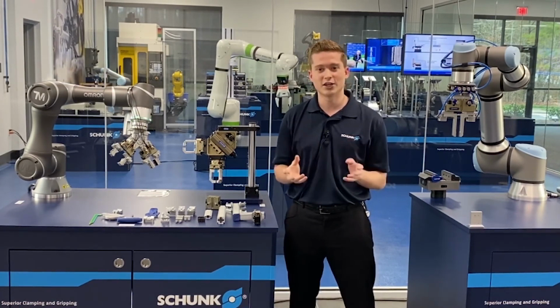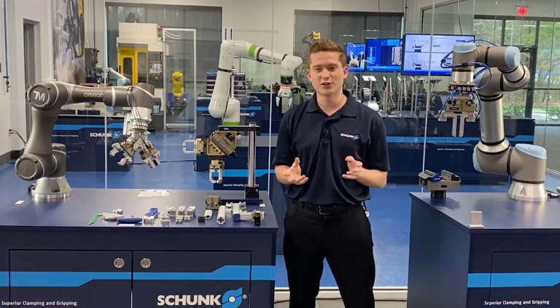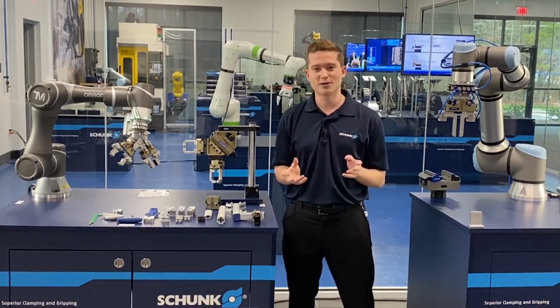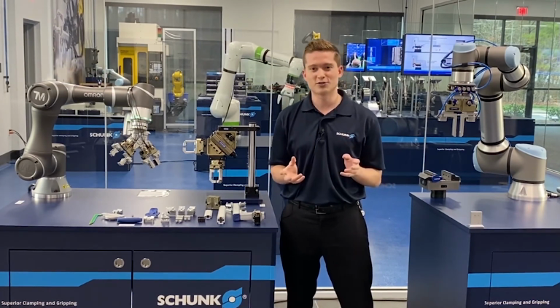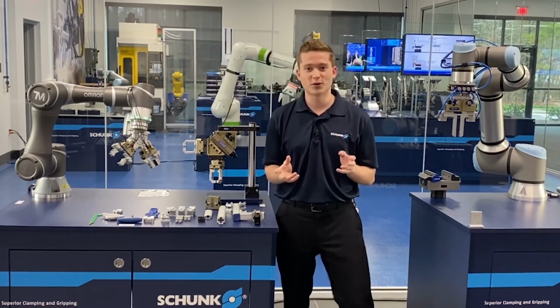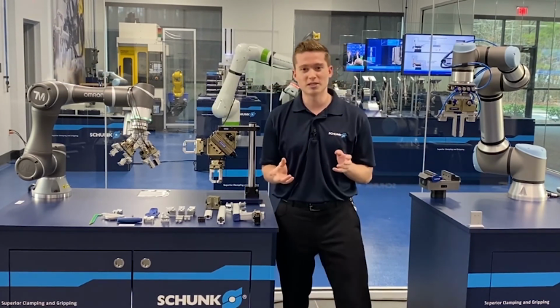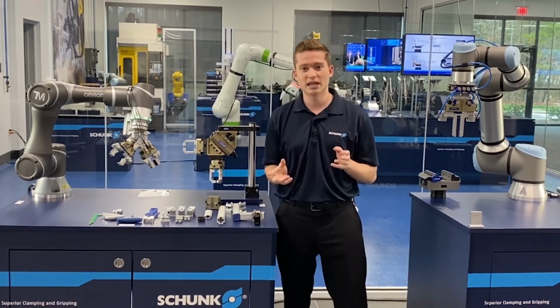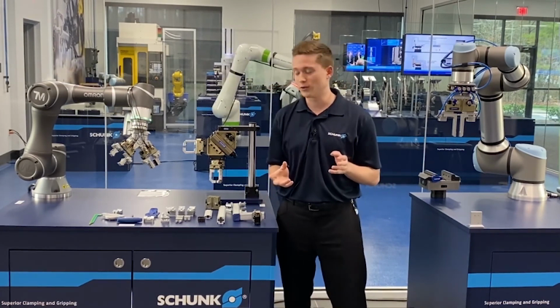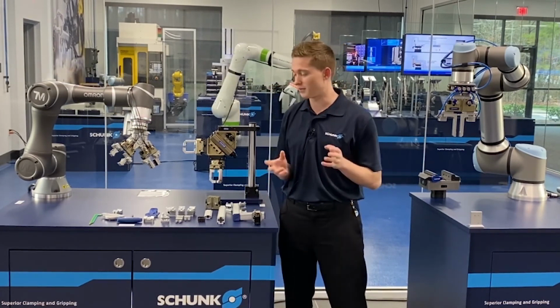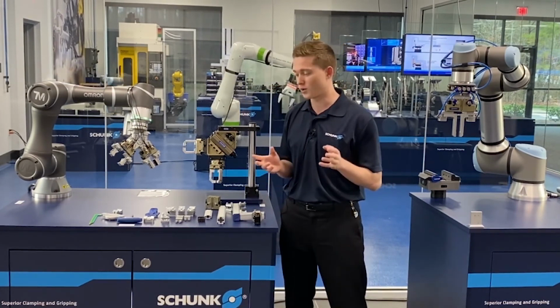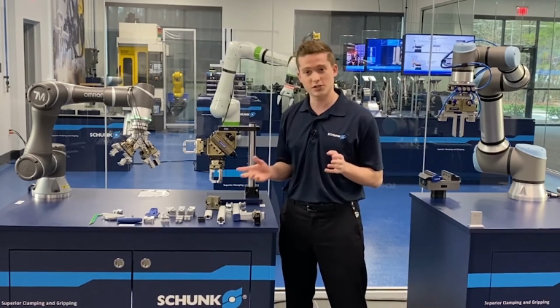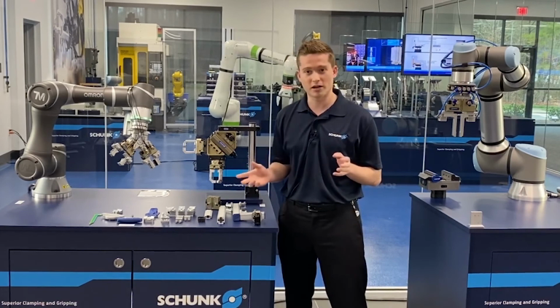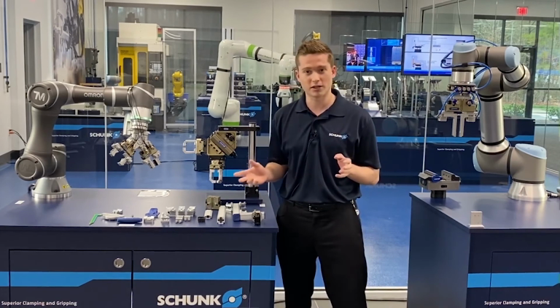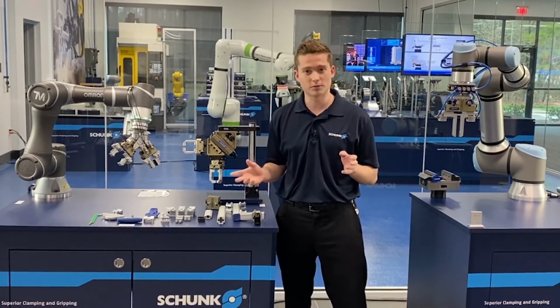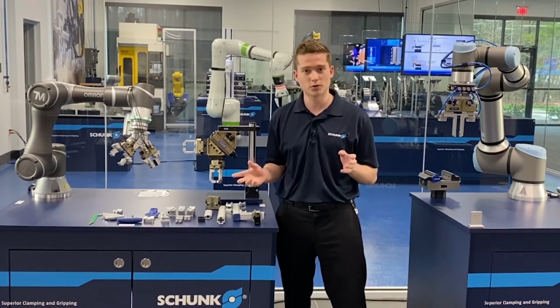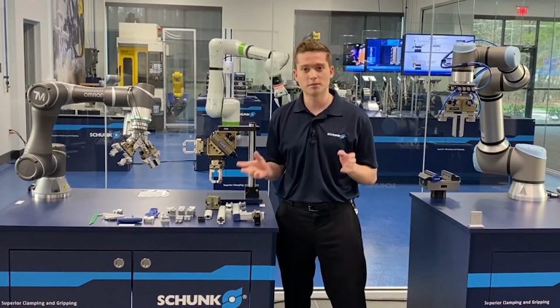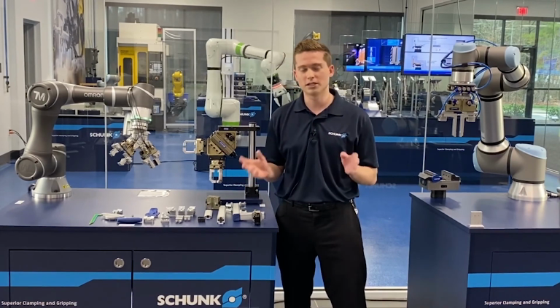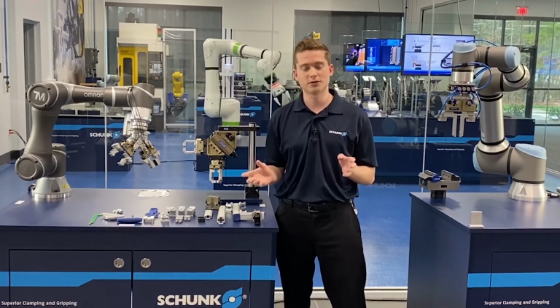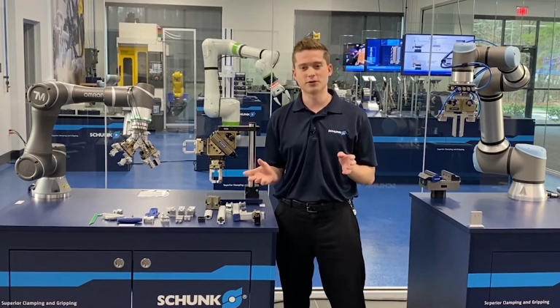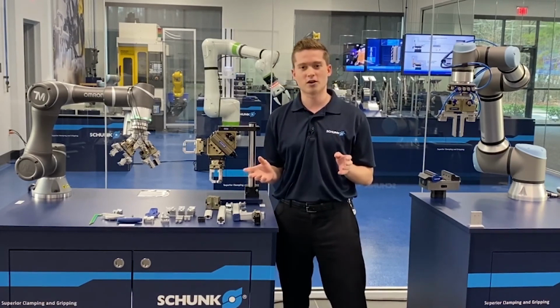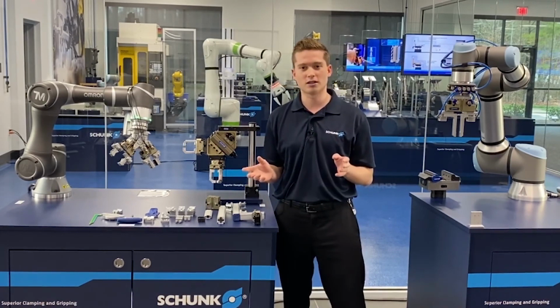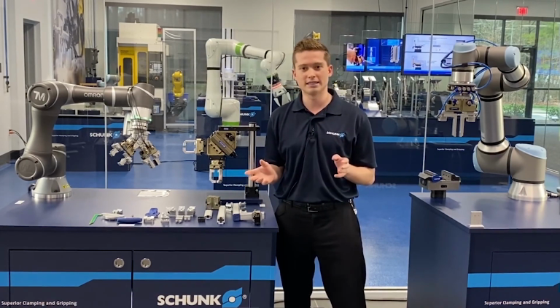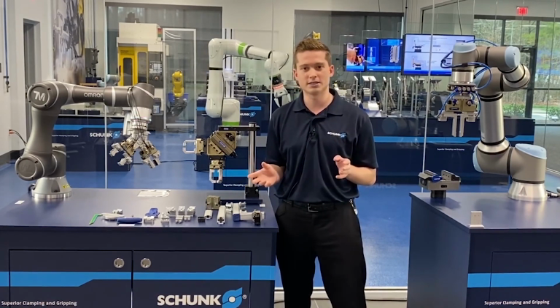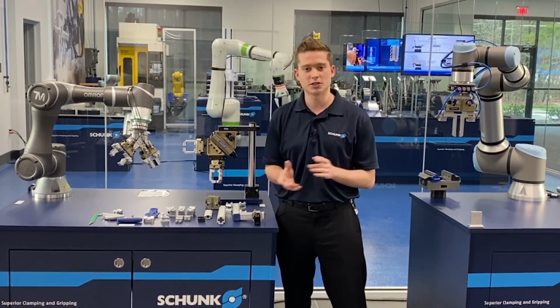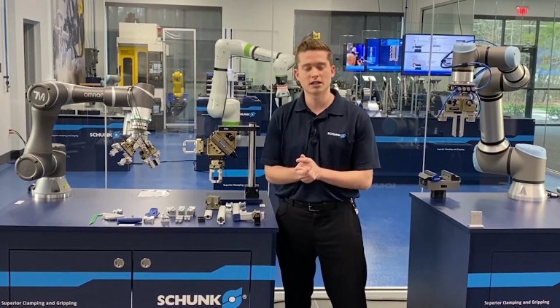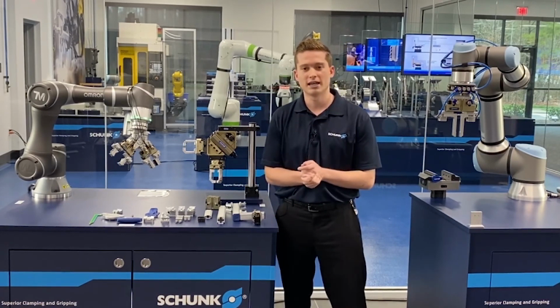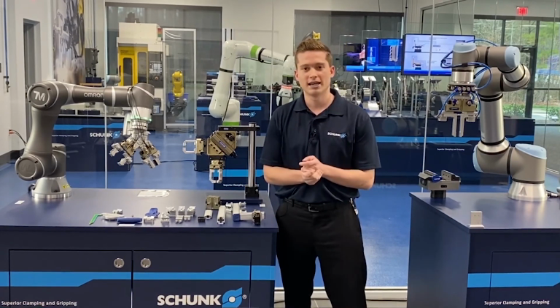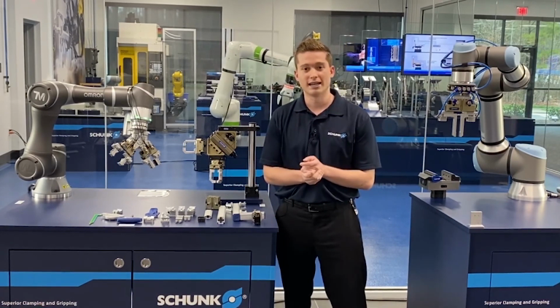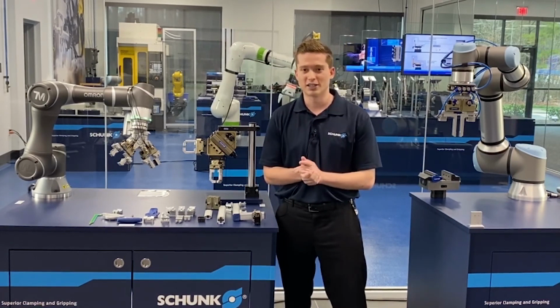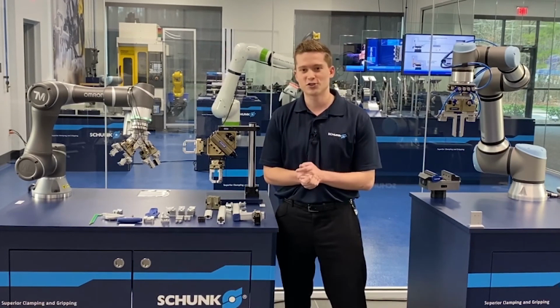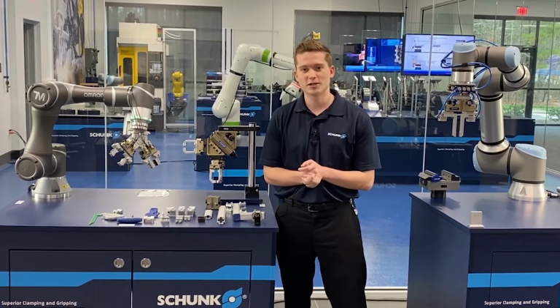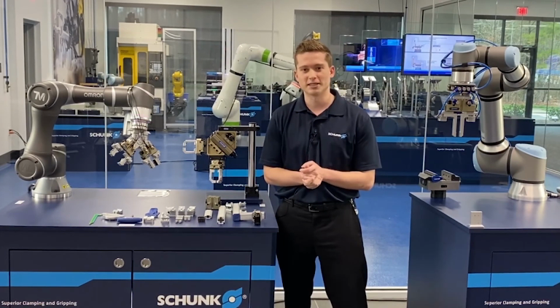Thank you very much for joining me today. If you have any questions about Flexgrip Tools, please feel free to call in to Schunk. Thanks for joining me.